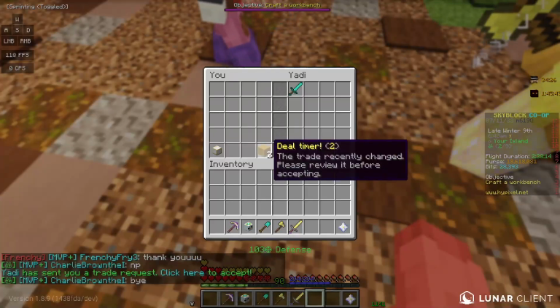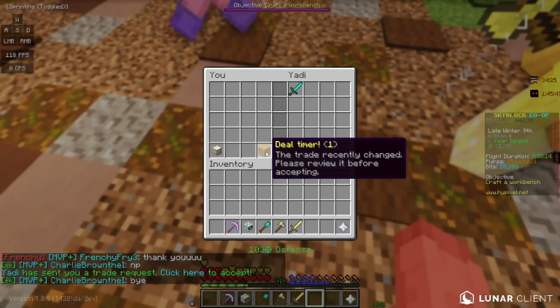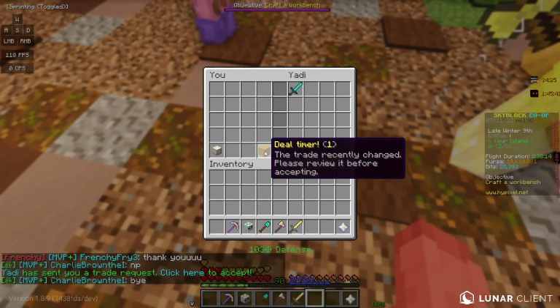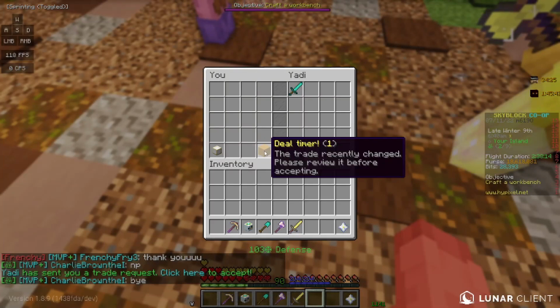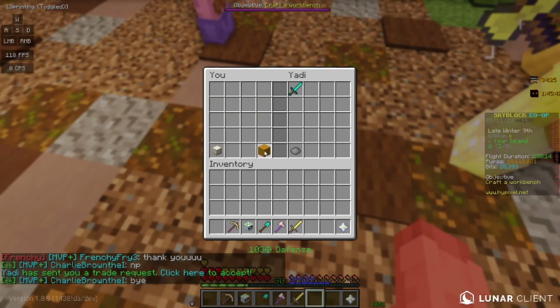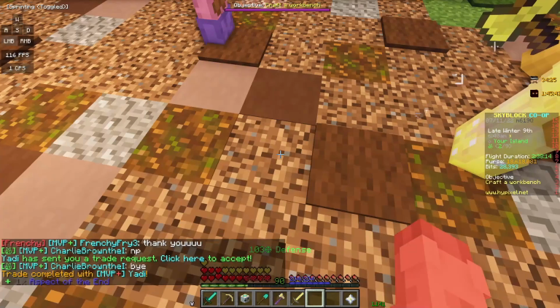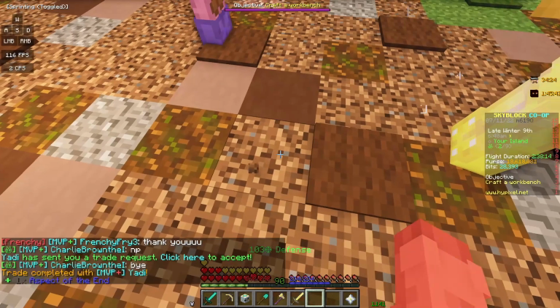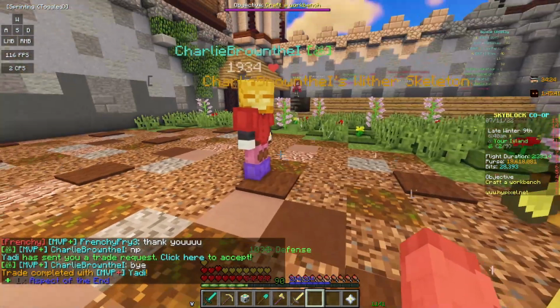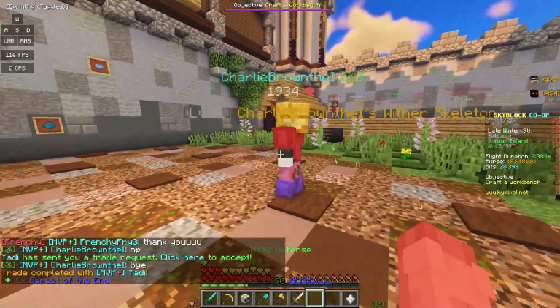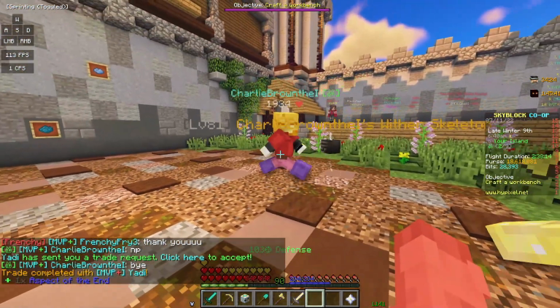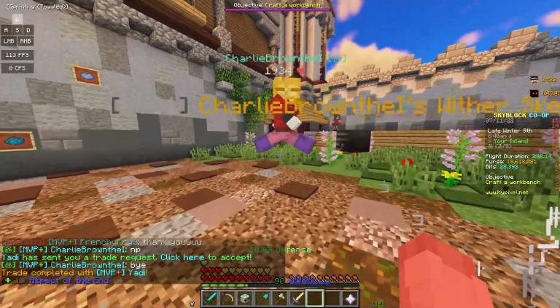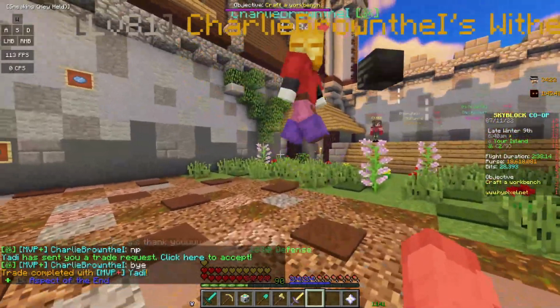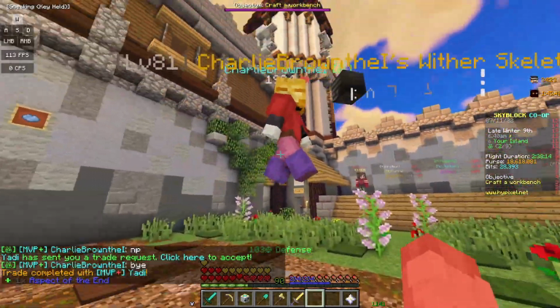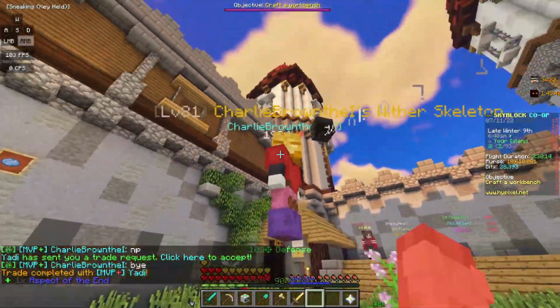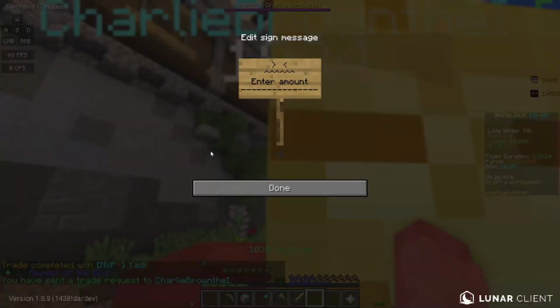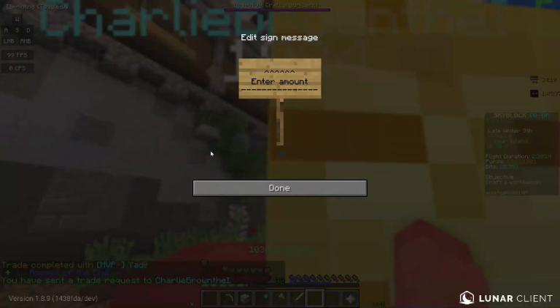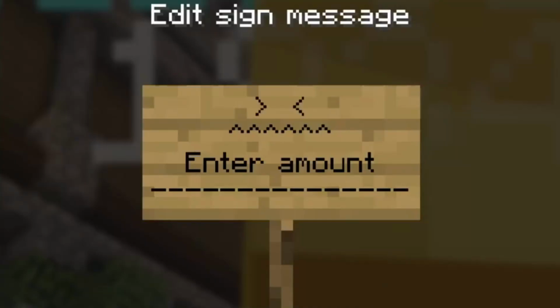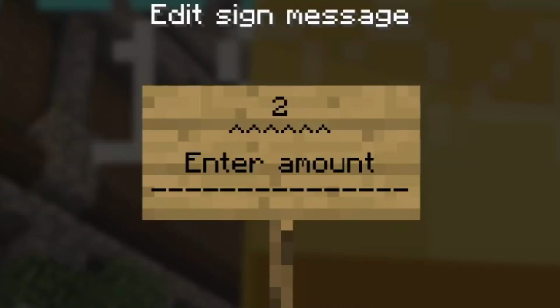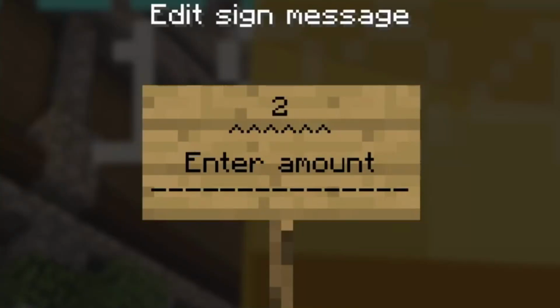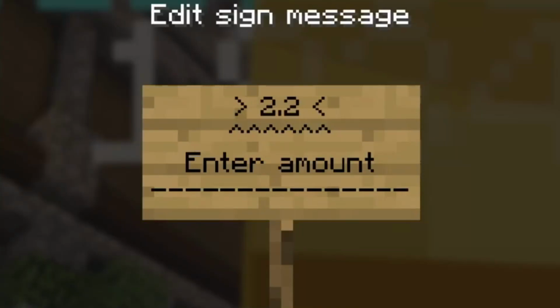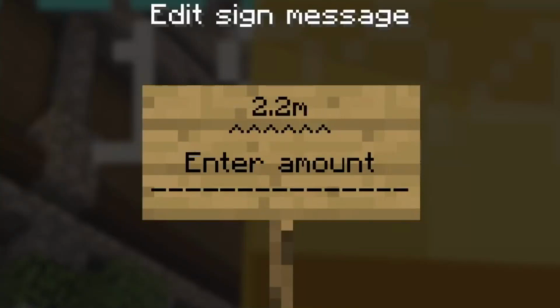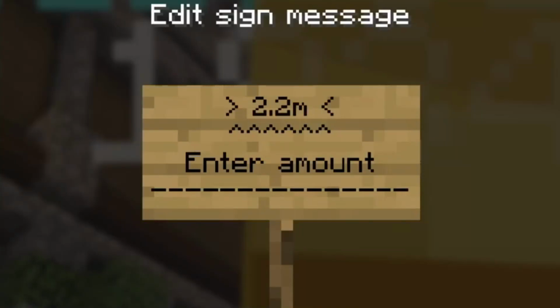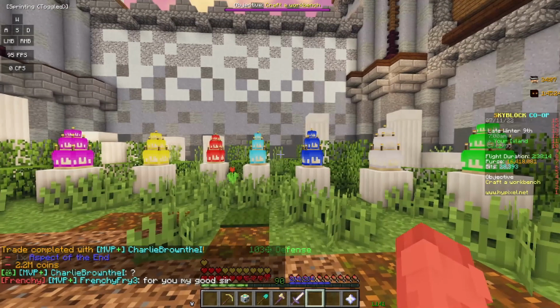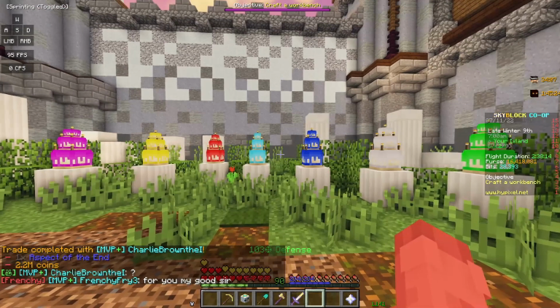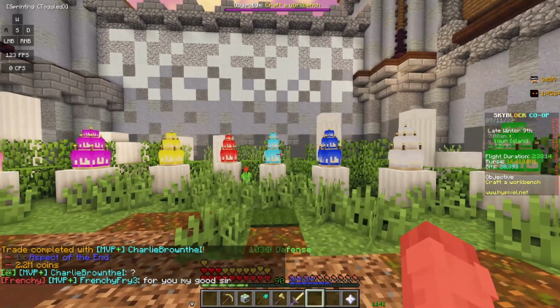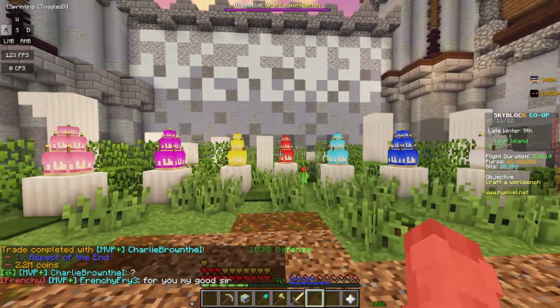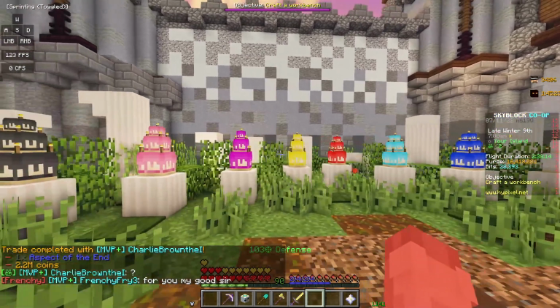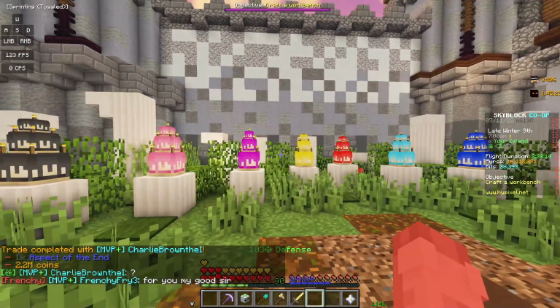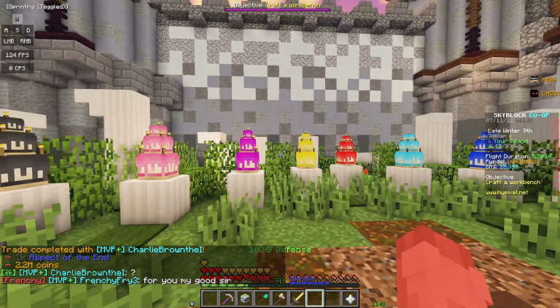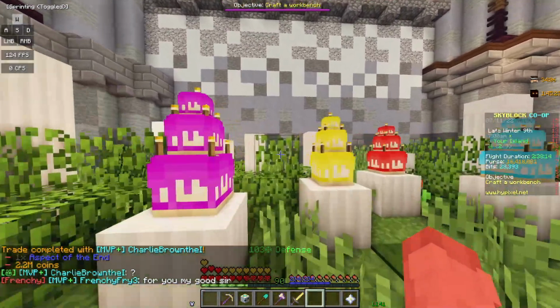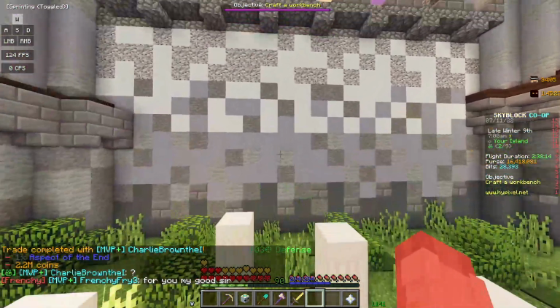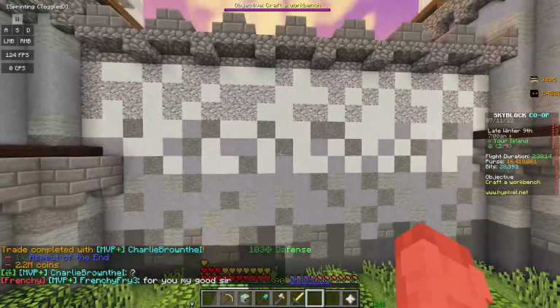I have to give him a little more so there's the incentive. I'll give him 2.2 mil — so 3.2 mil for middlemanning a 200k trade. Easy.